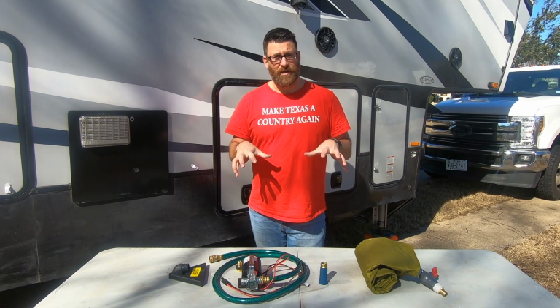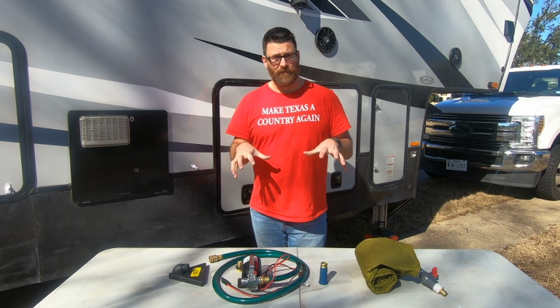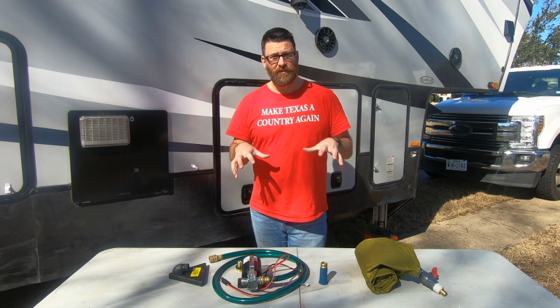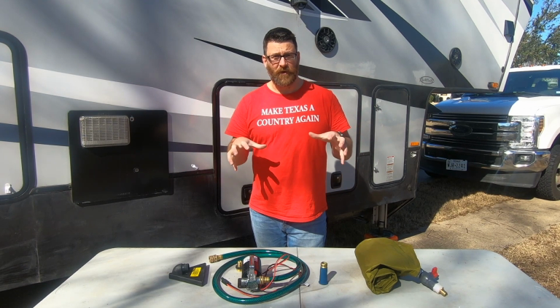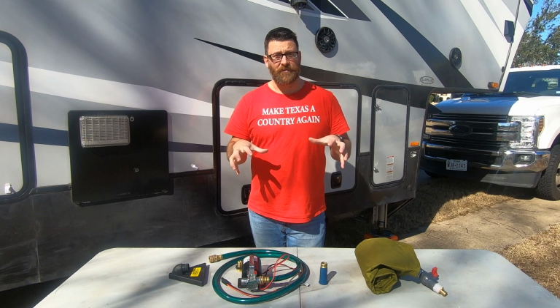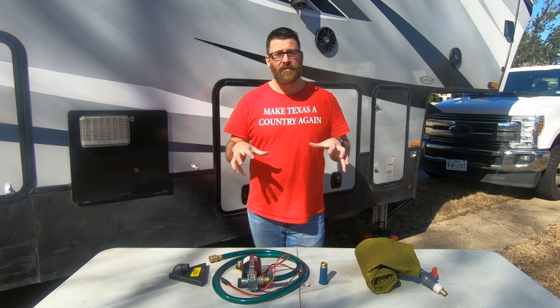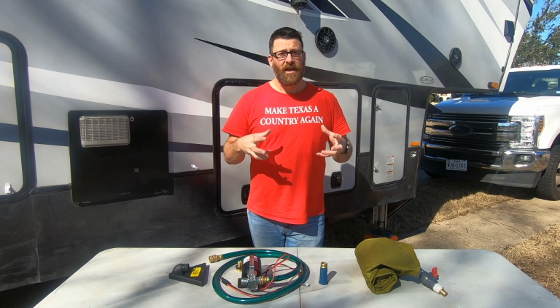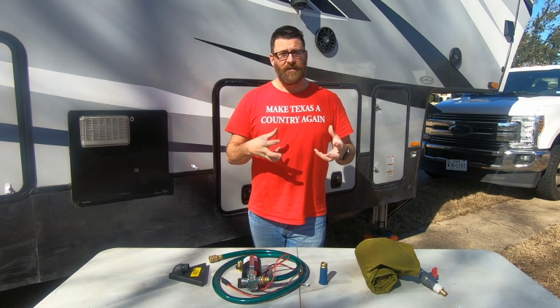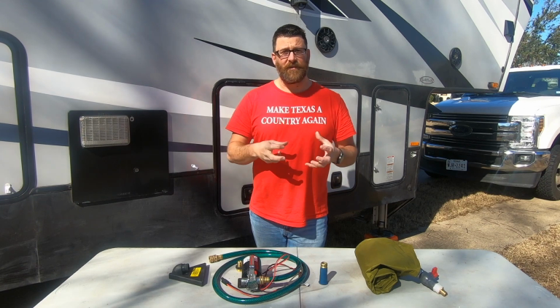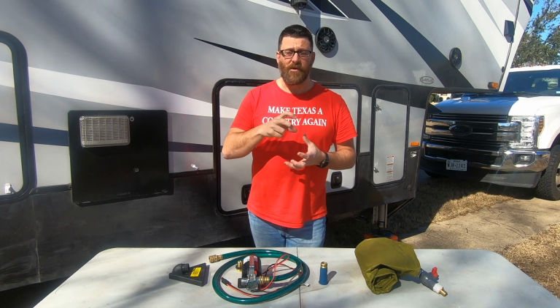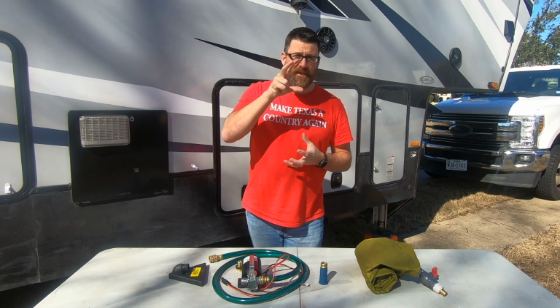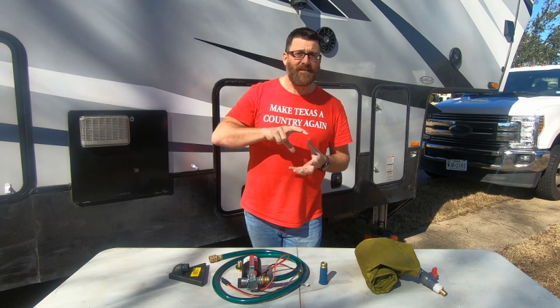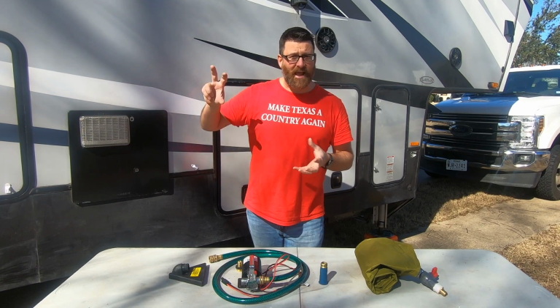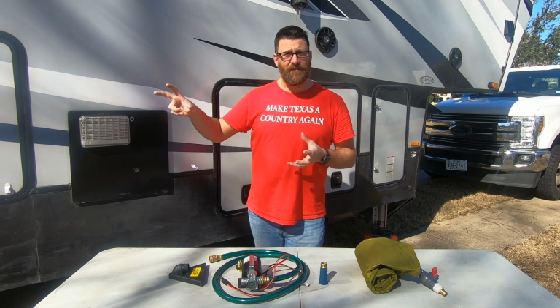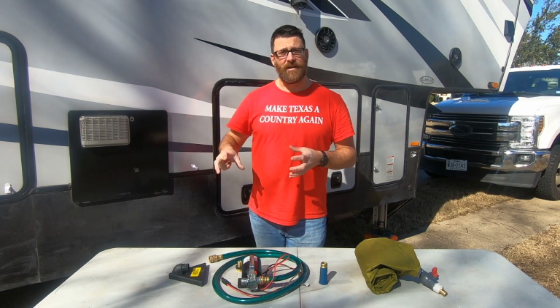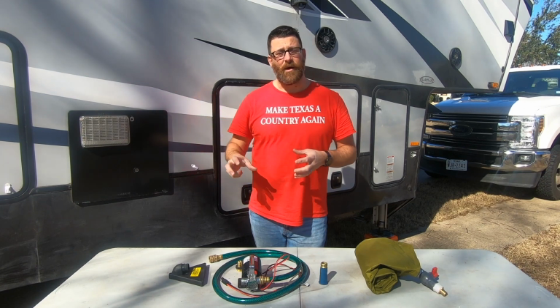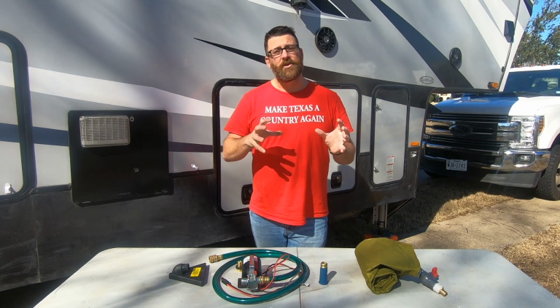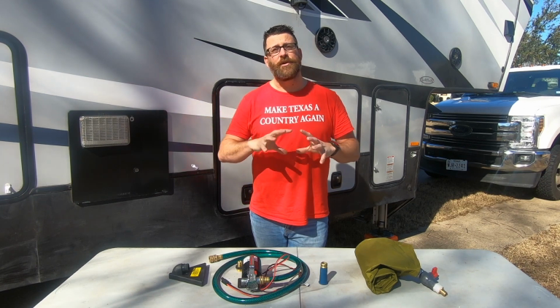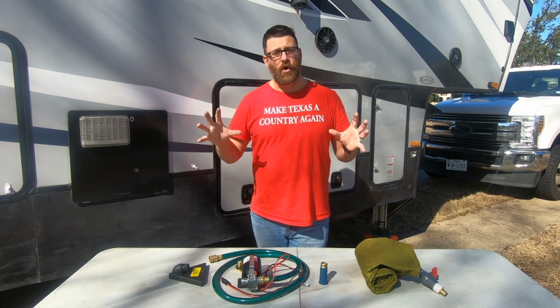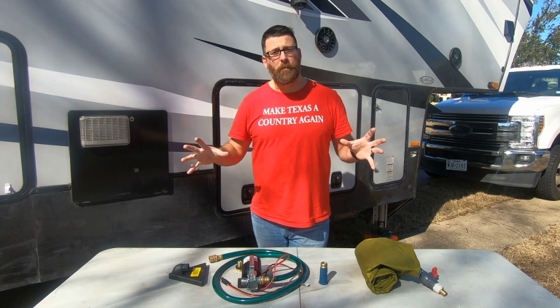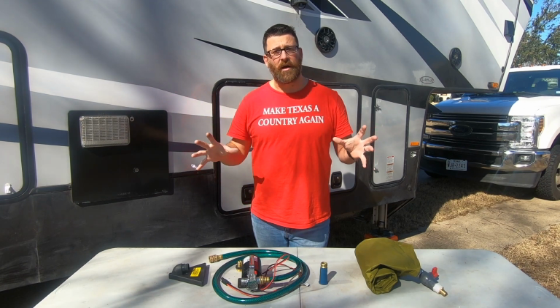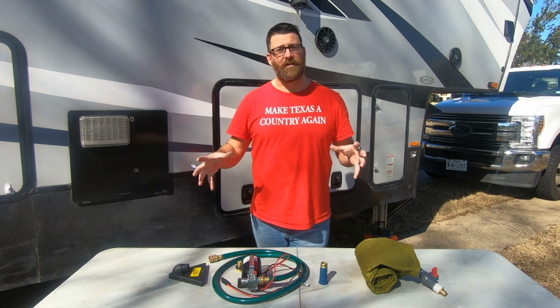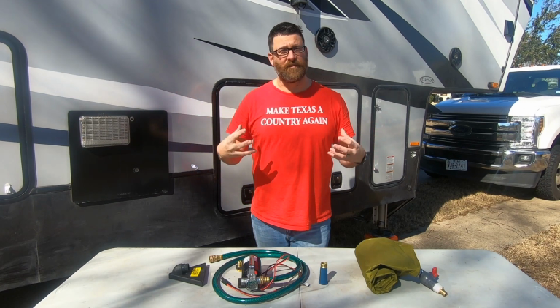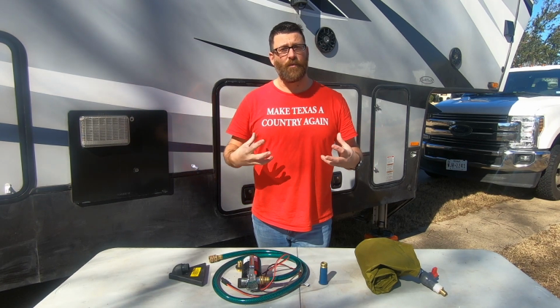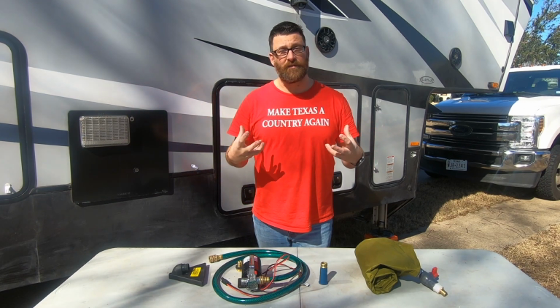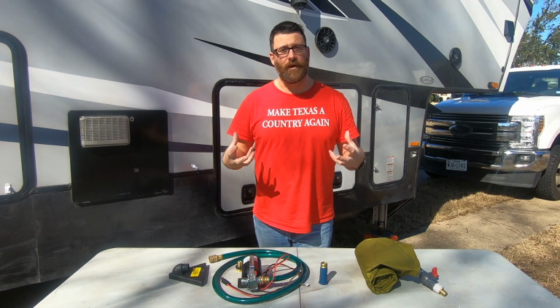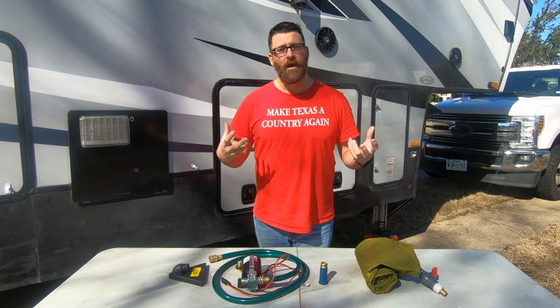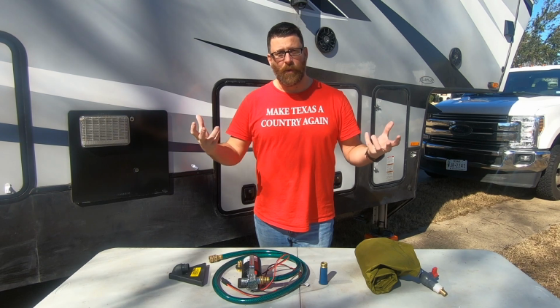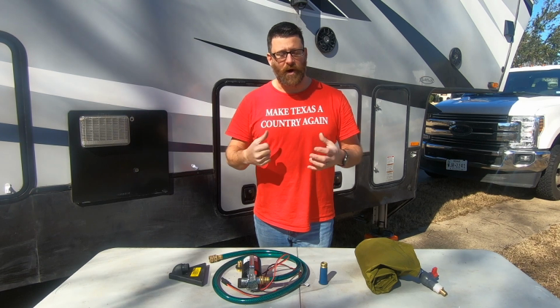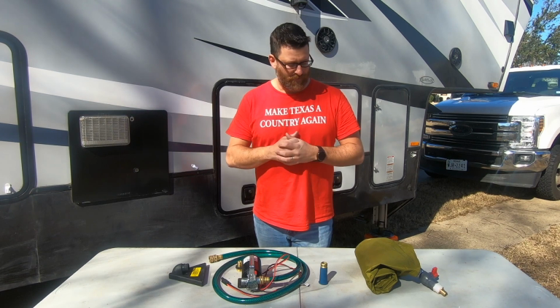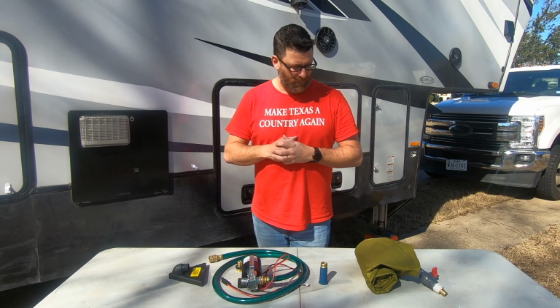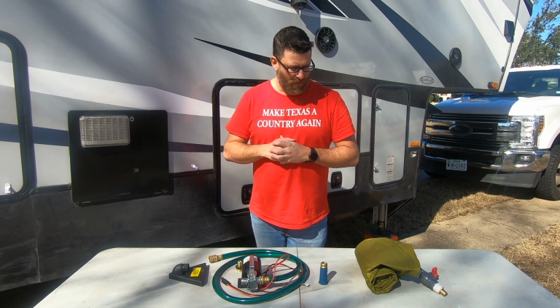So I want to talk about the equipment that we use first in this video, and then at the end of the video I'm going to show you the whole process of how we do it when we're out in the middle of nowhere.